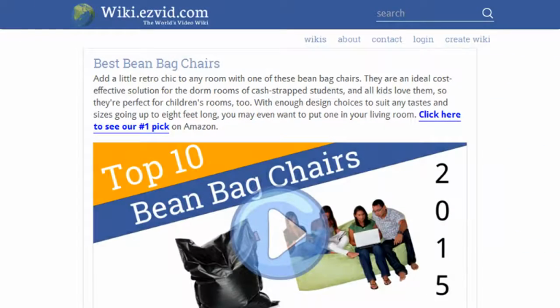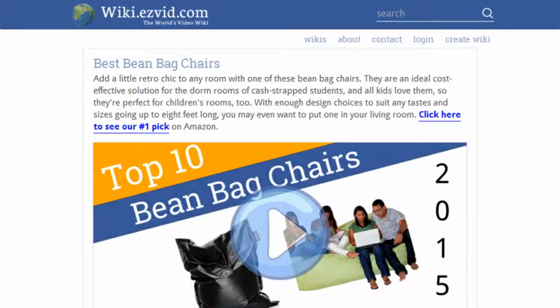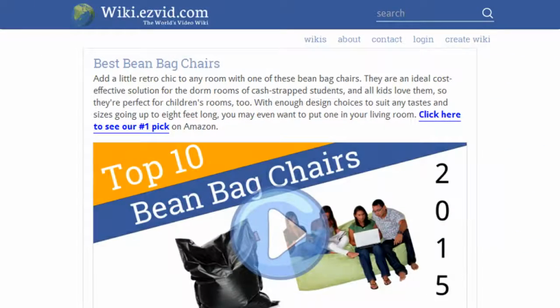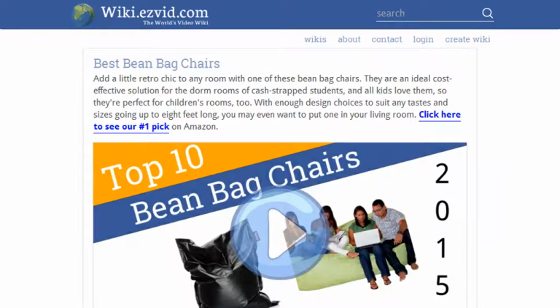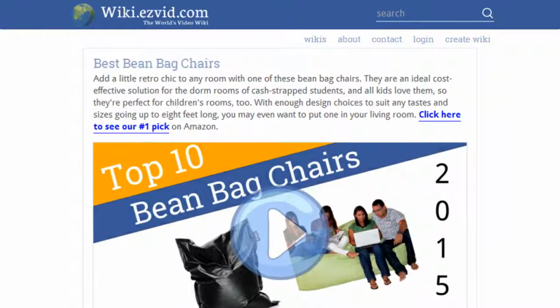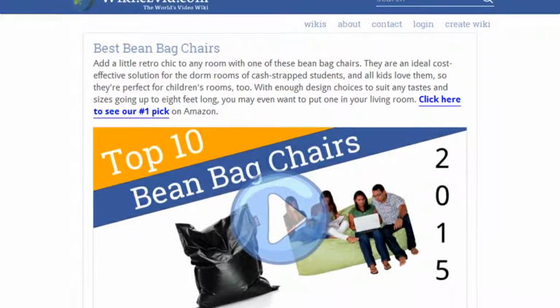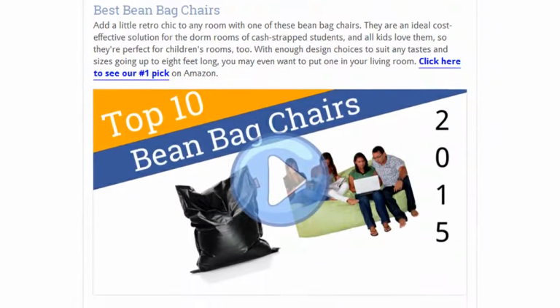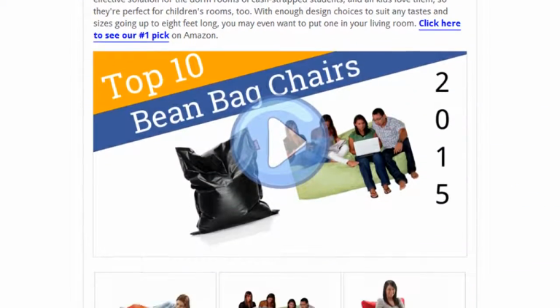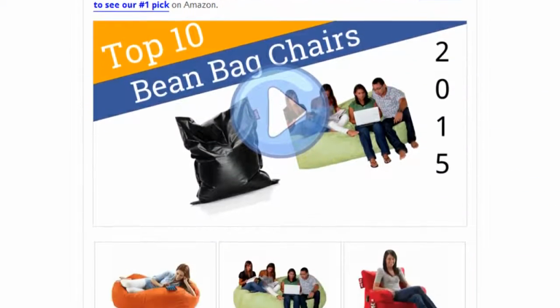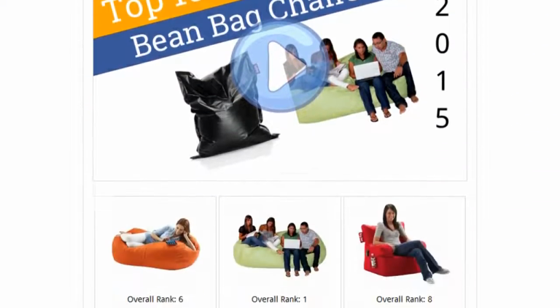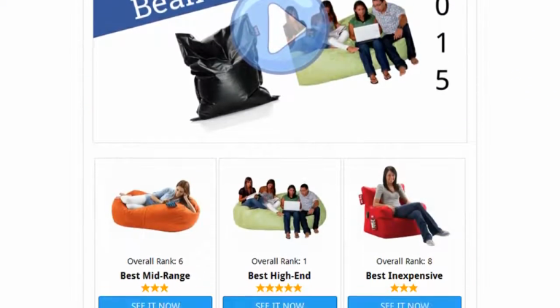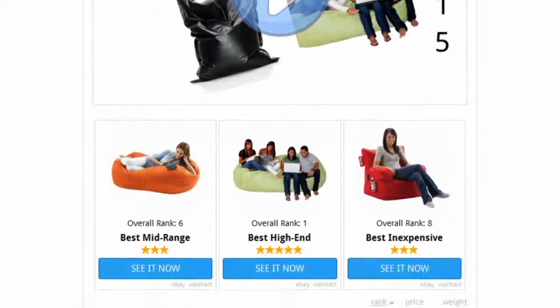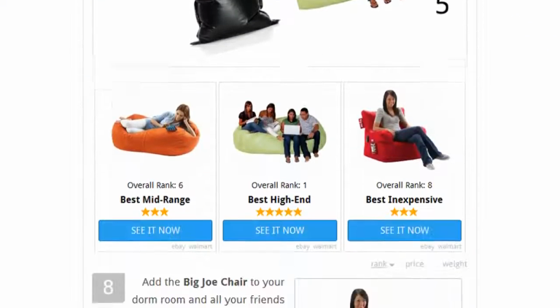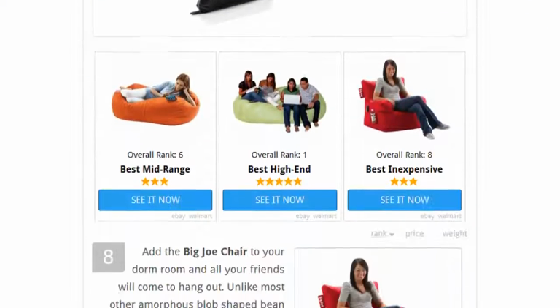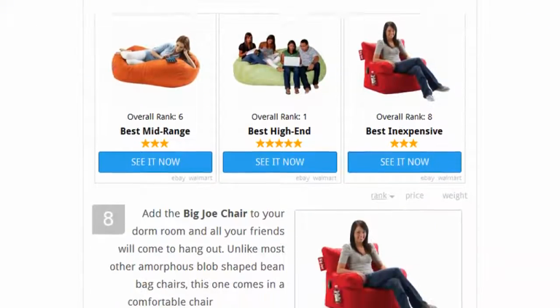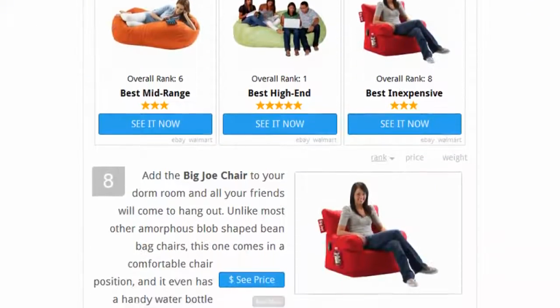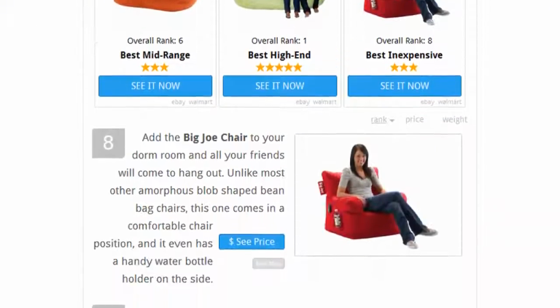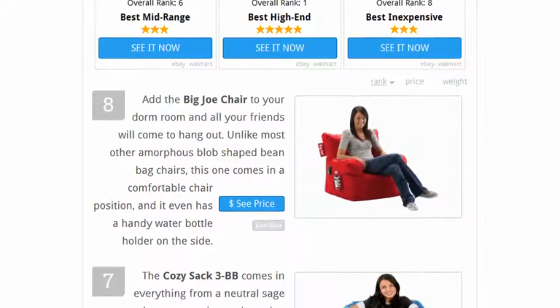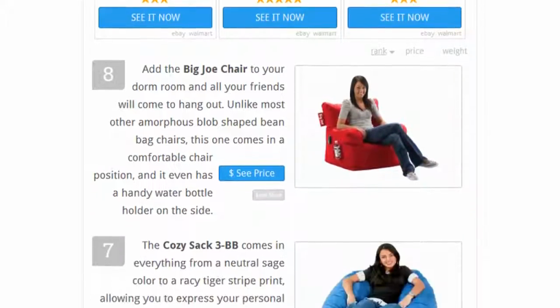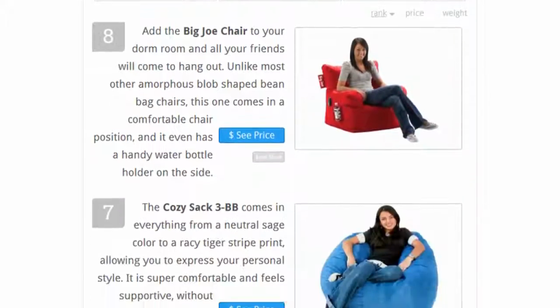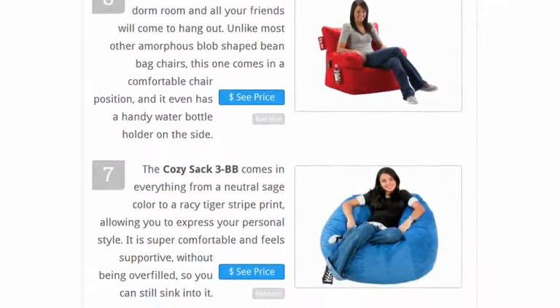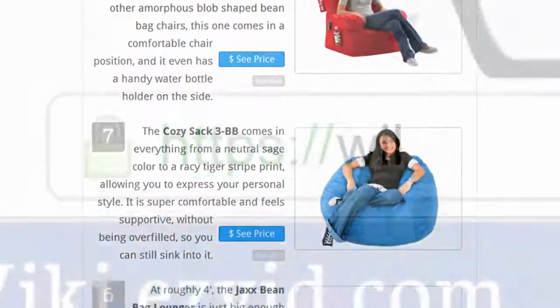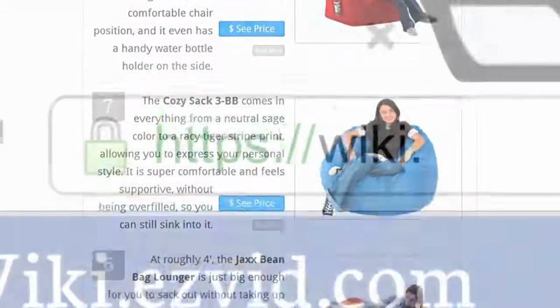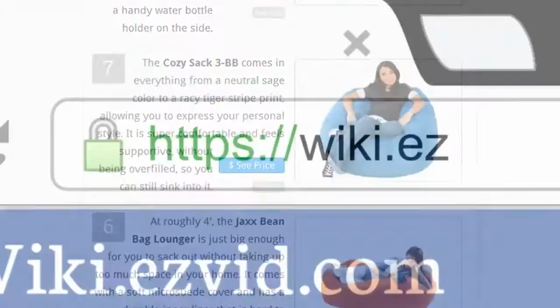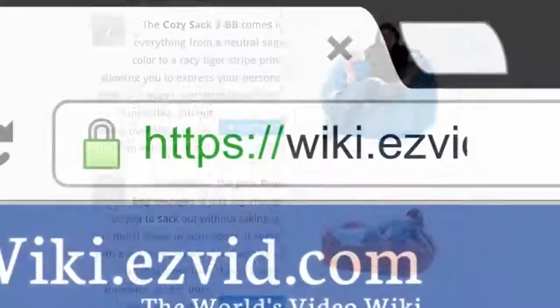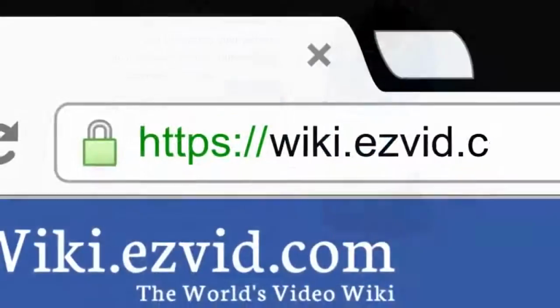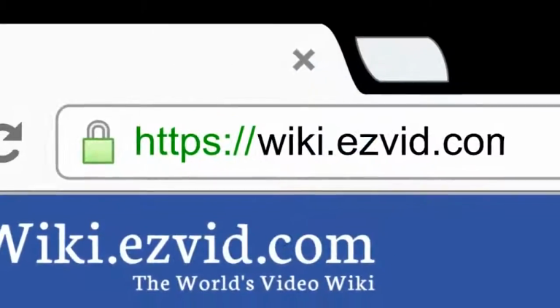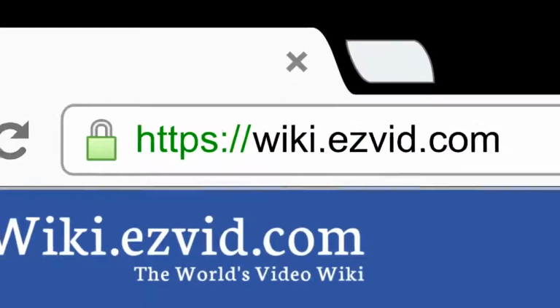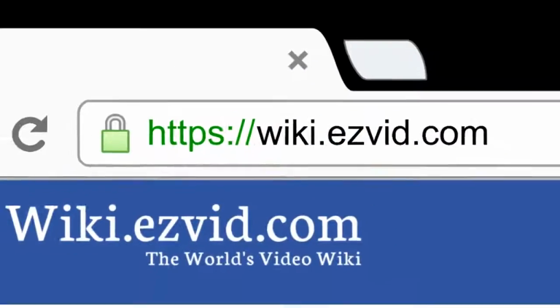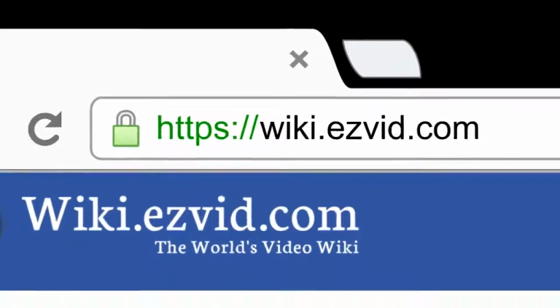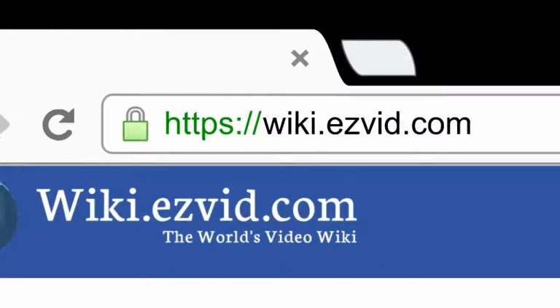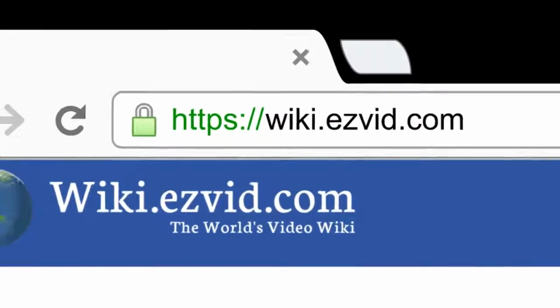To see all this stuff, go to wiki.easybit.com and search for beanbag chairs or click beneath this video.